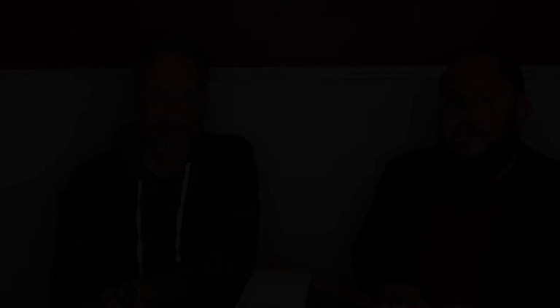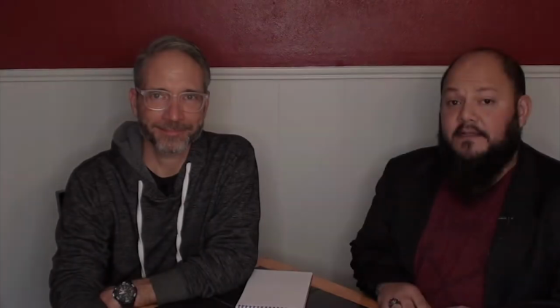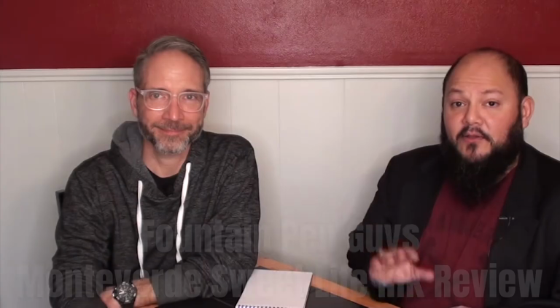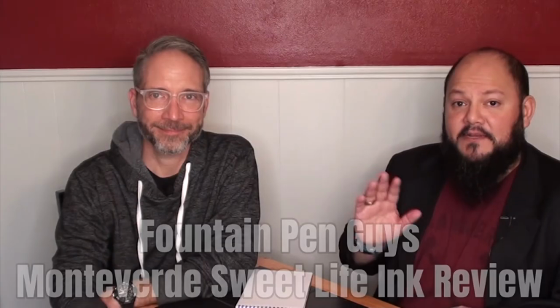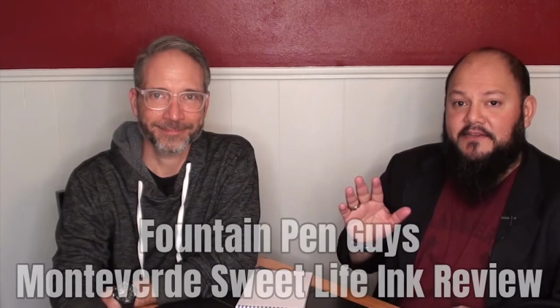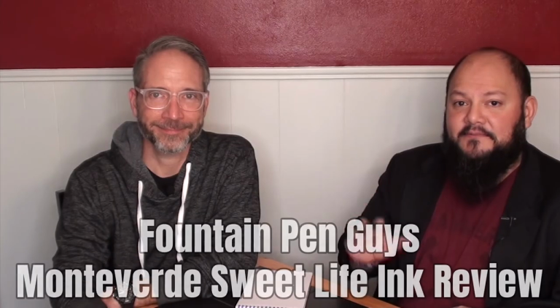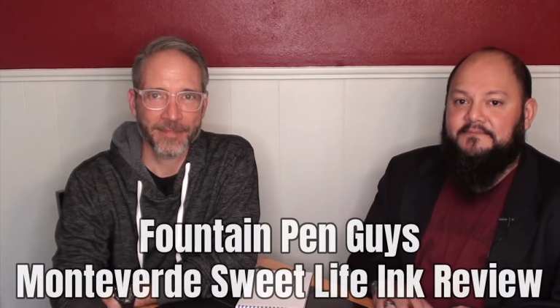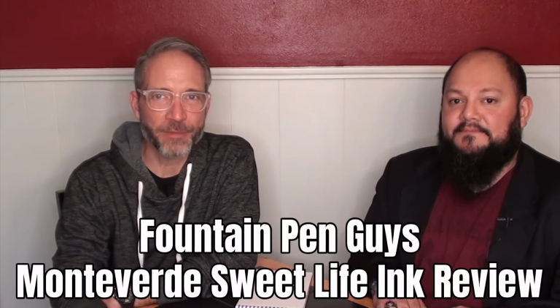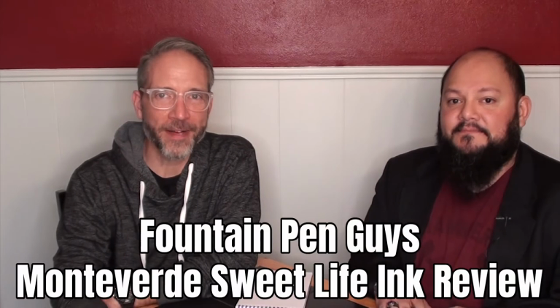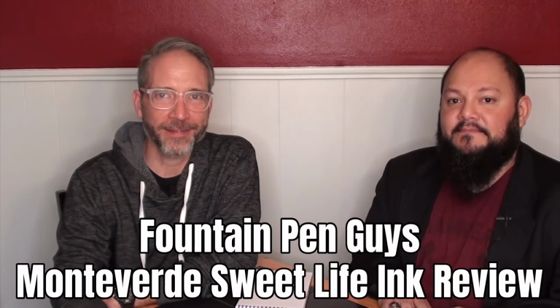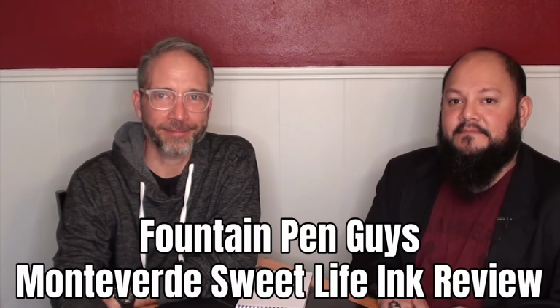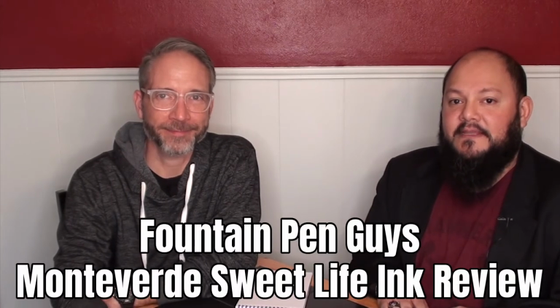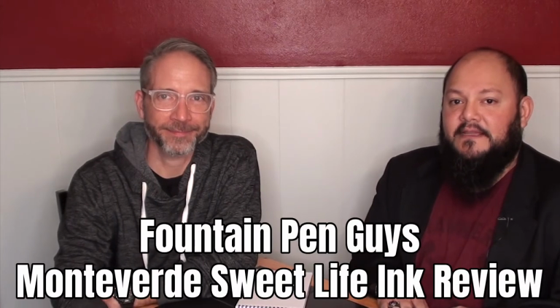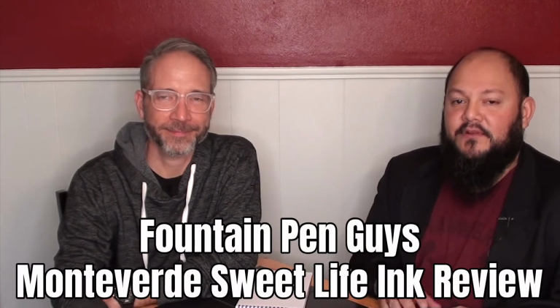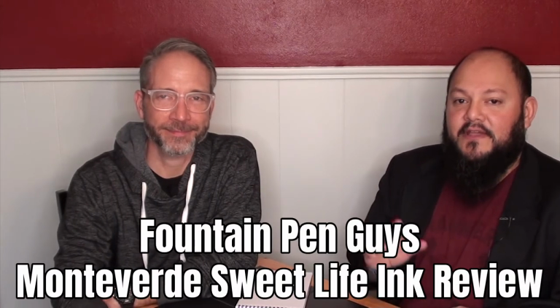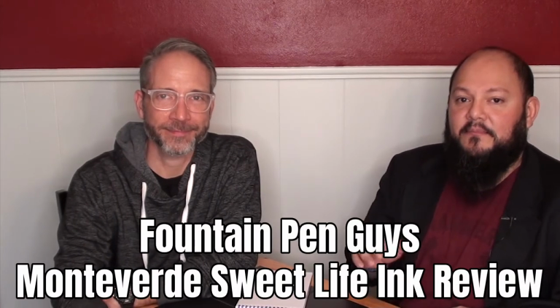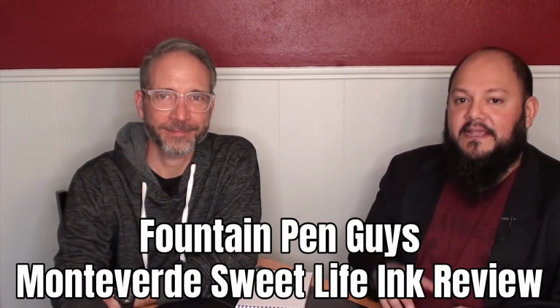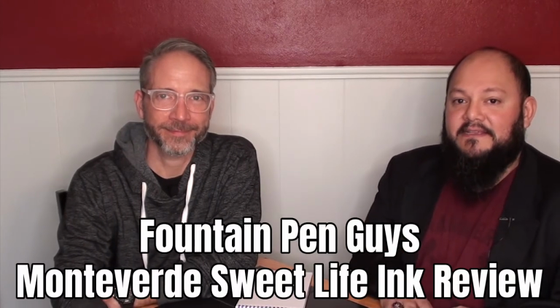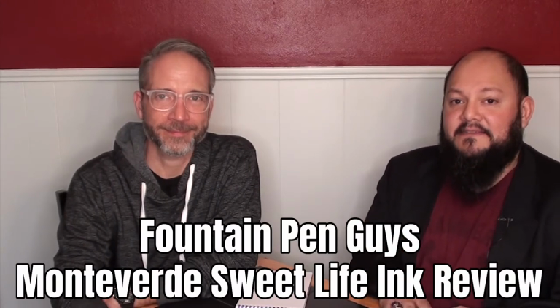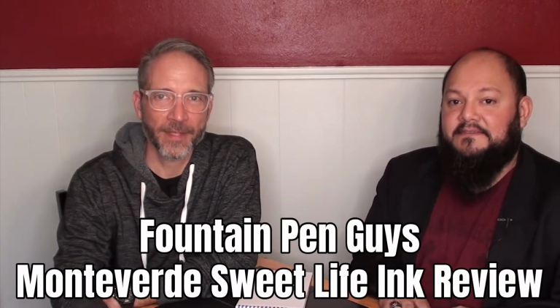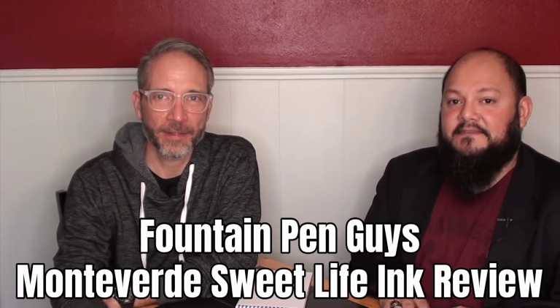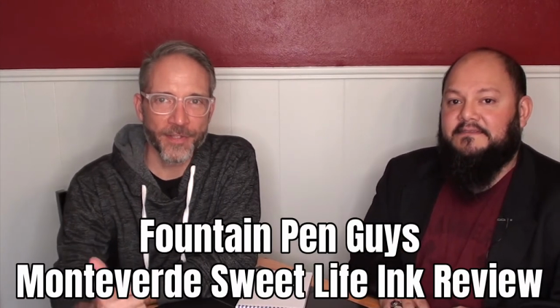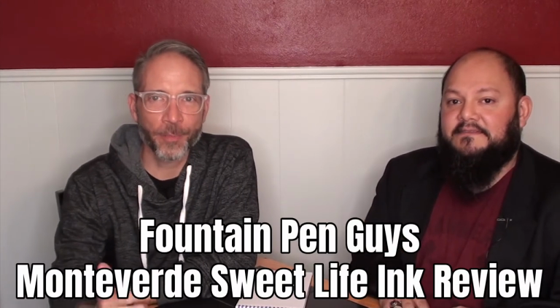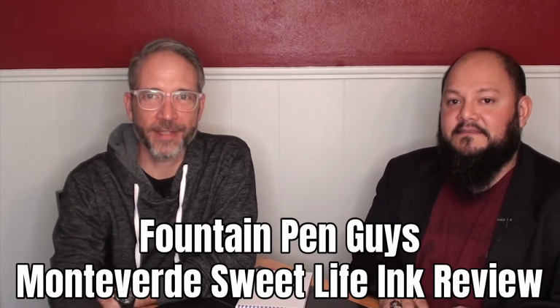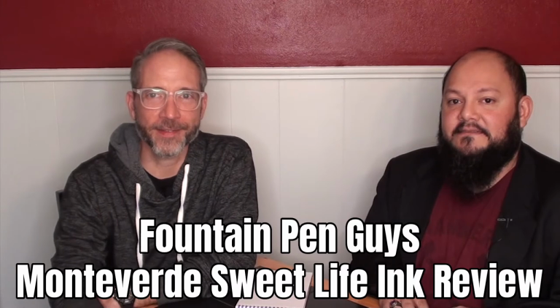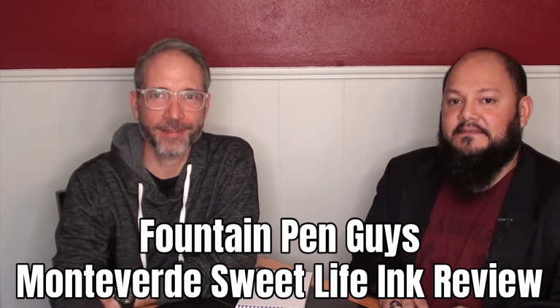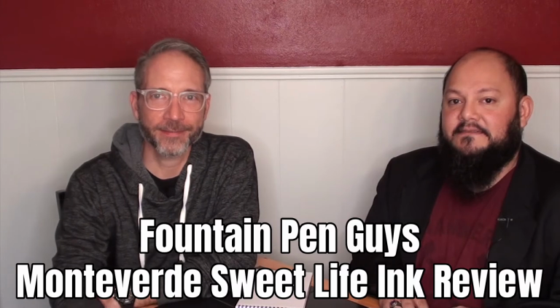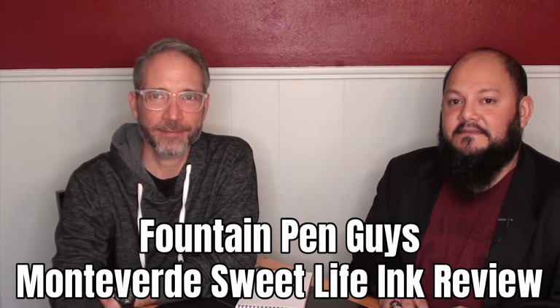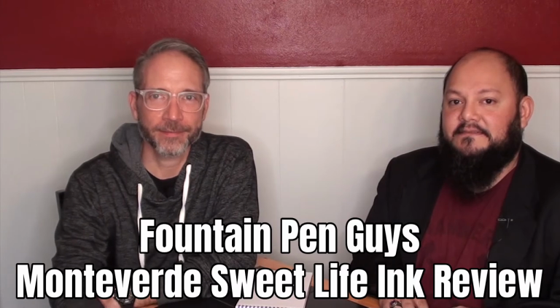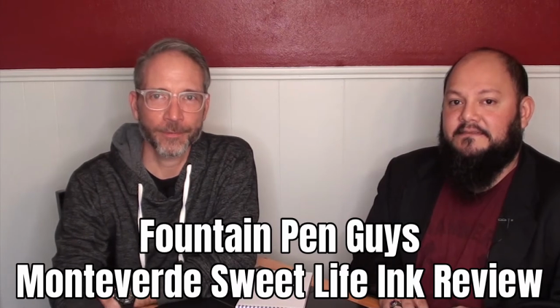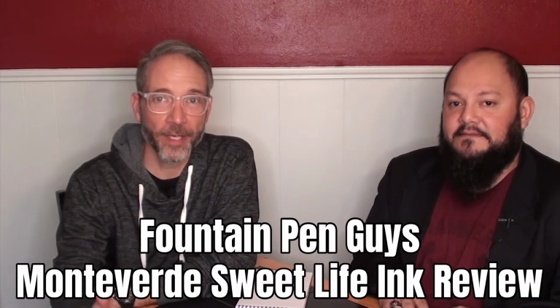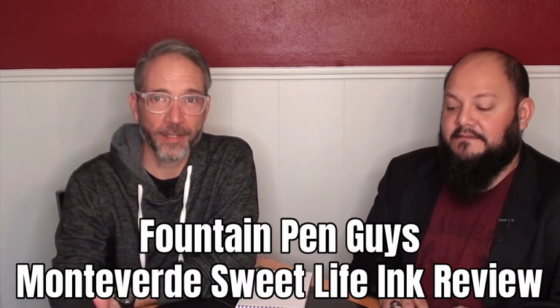Hello, I'm Daniel. I'm Jonathan. And we're the Fountain Pen Guys. Let's talk pens or ink.